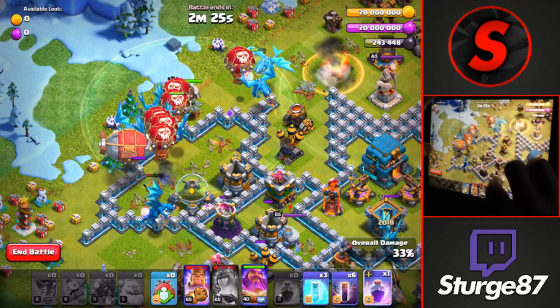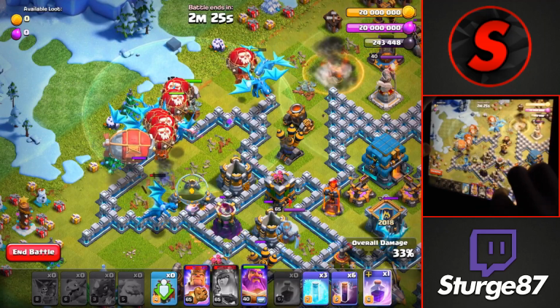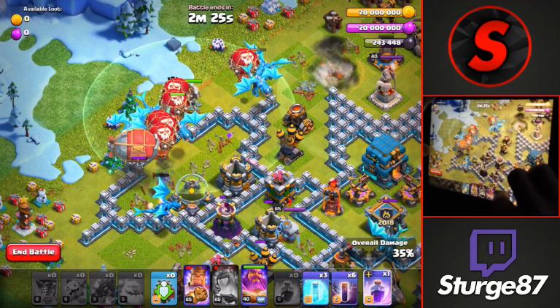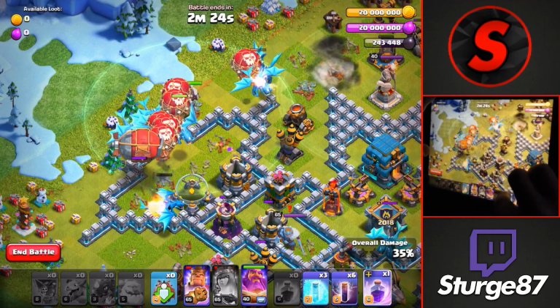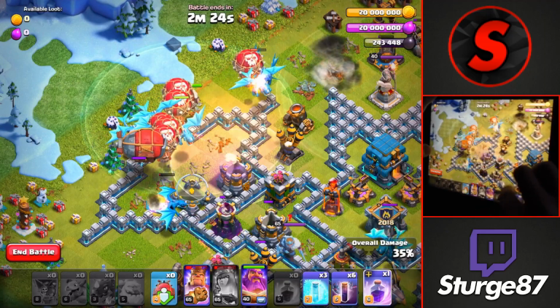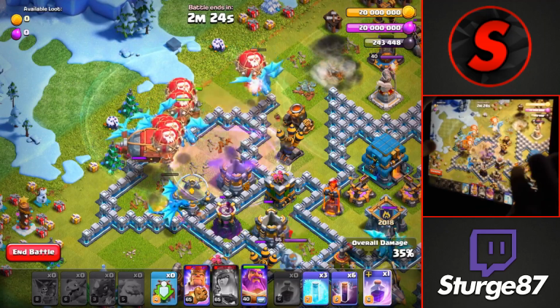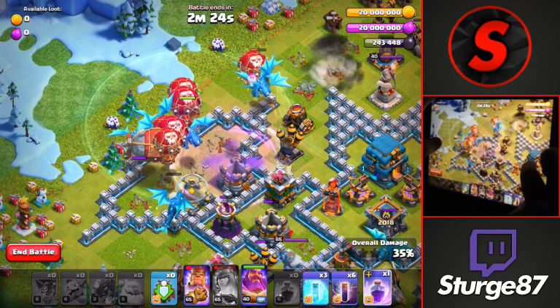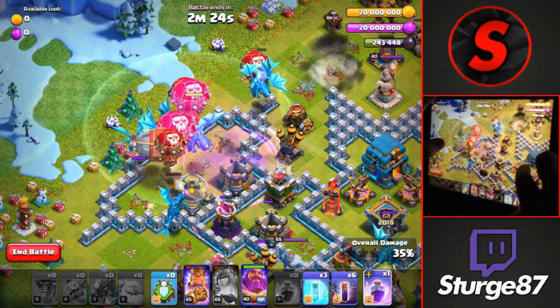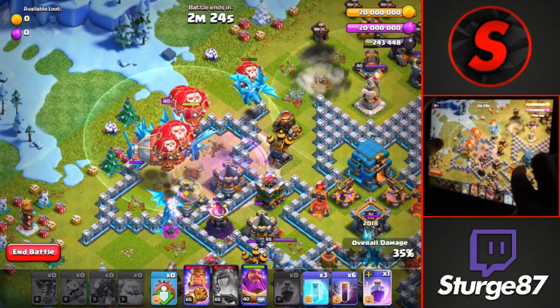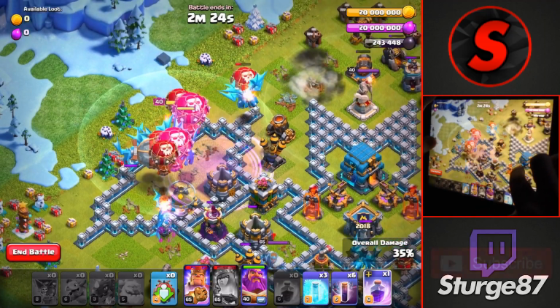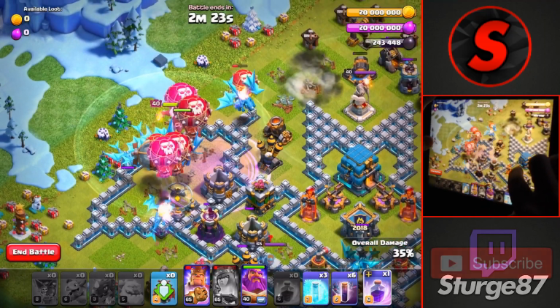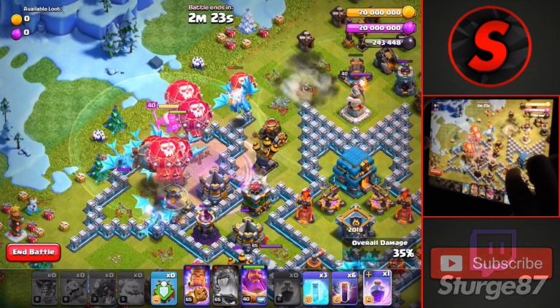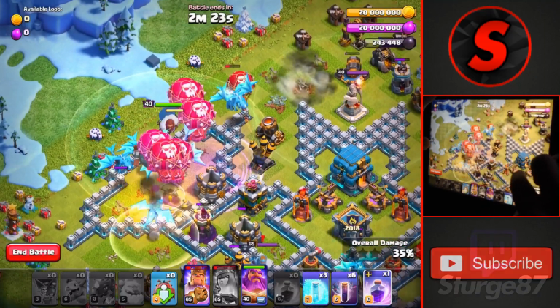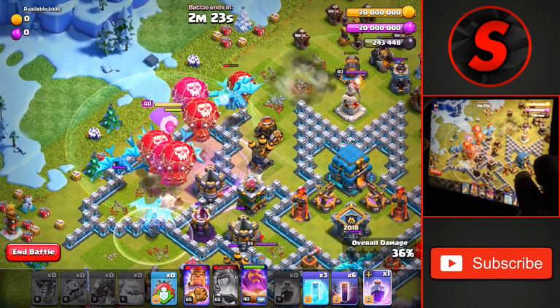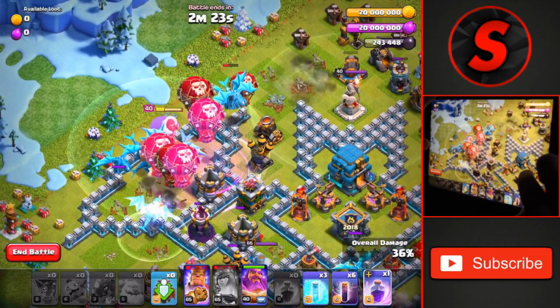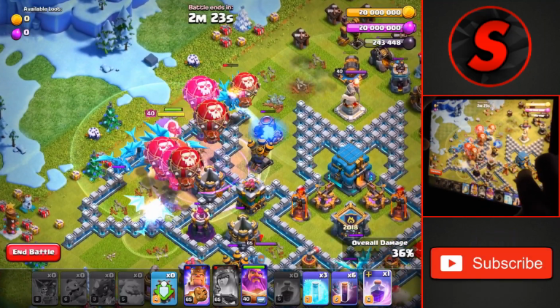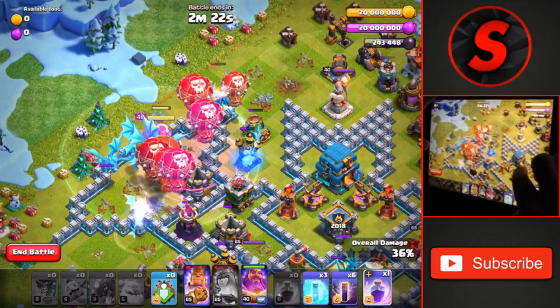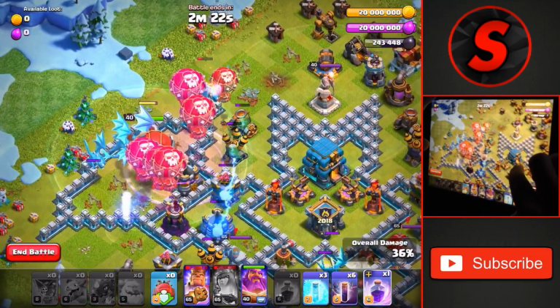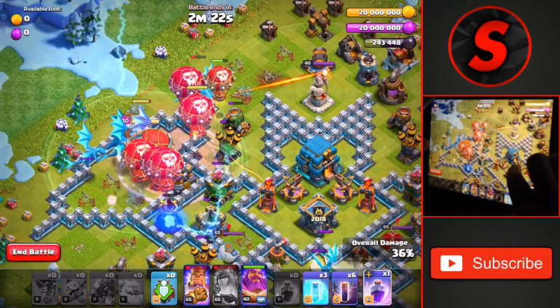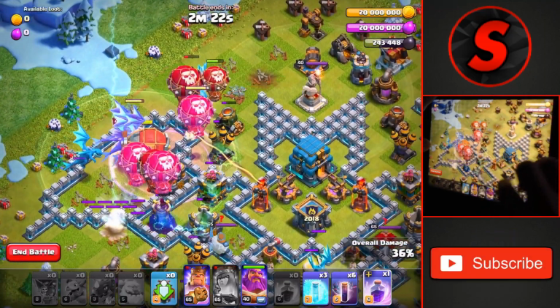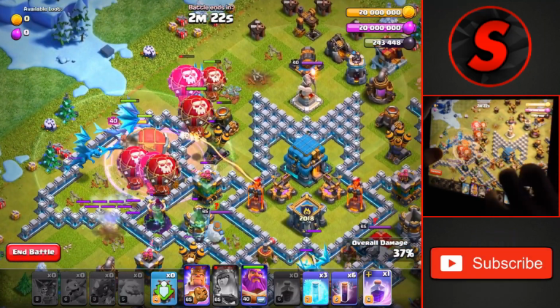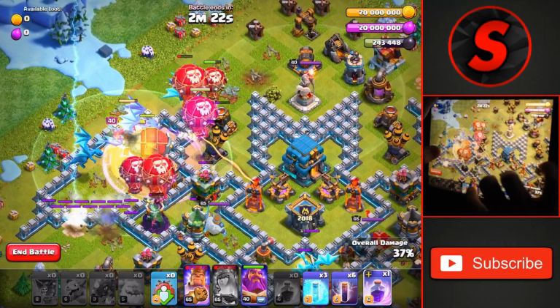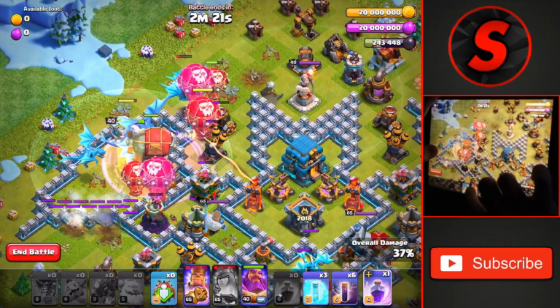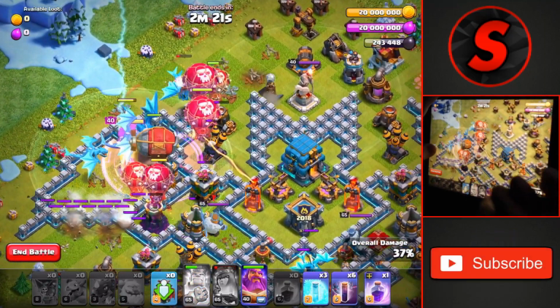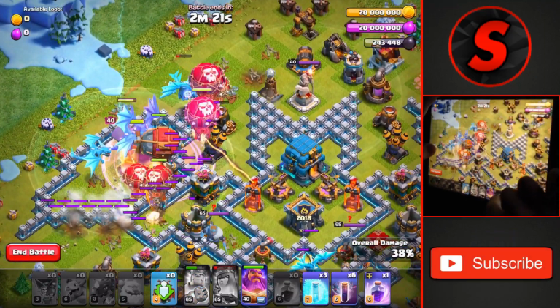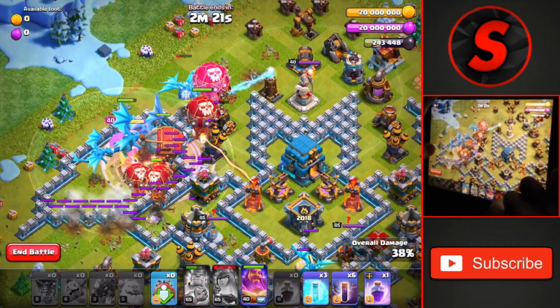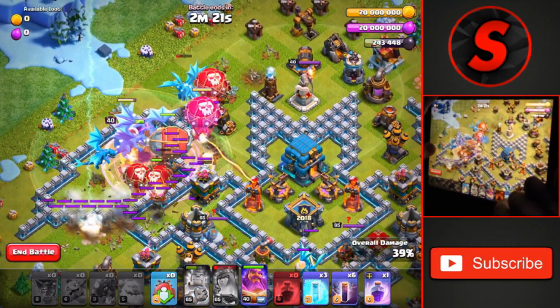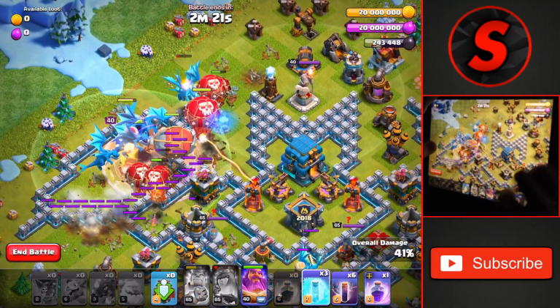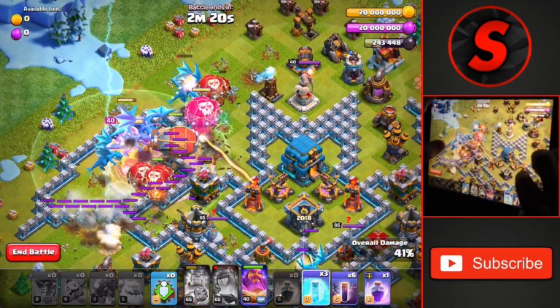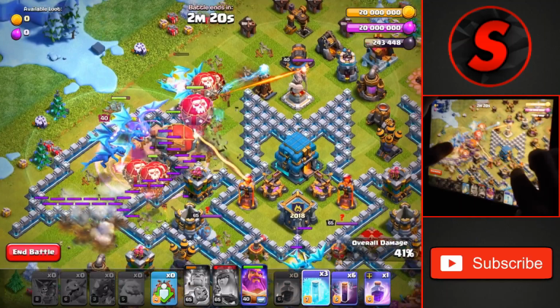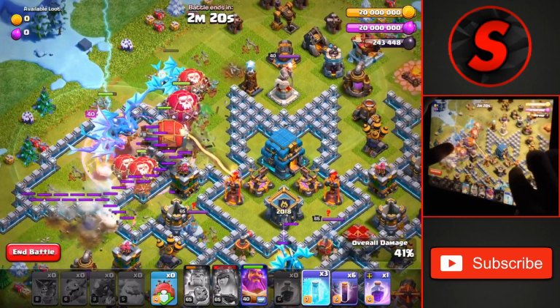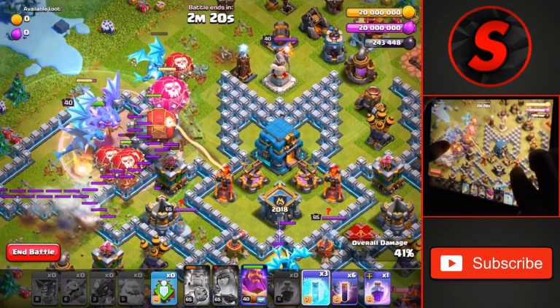Then drop the battle blimp on the left to head all the way over to the right and take down the town hall.